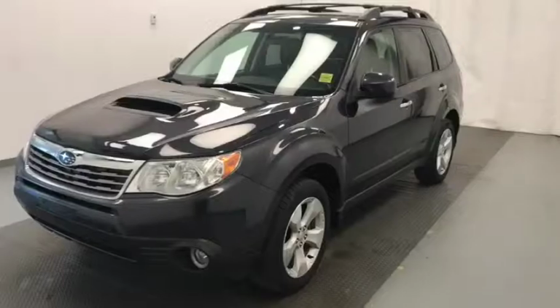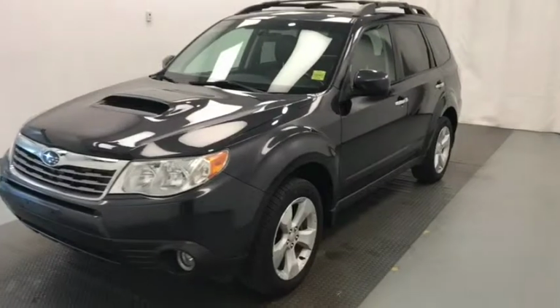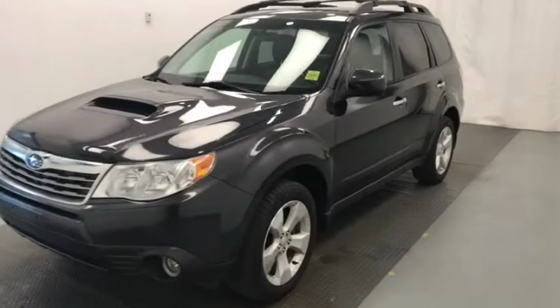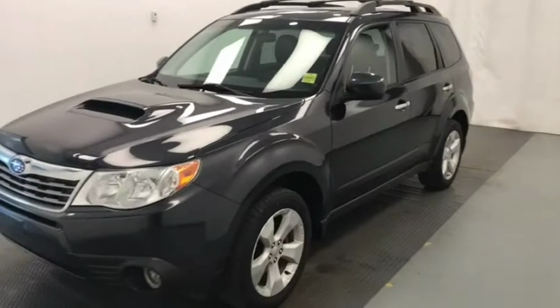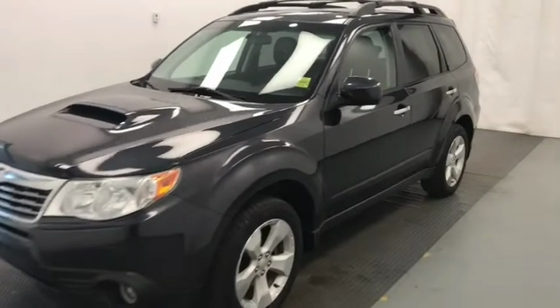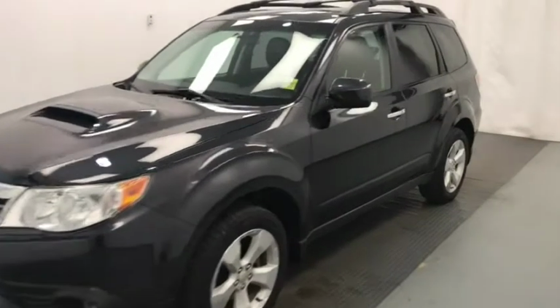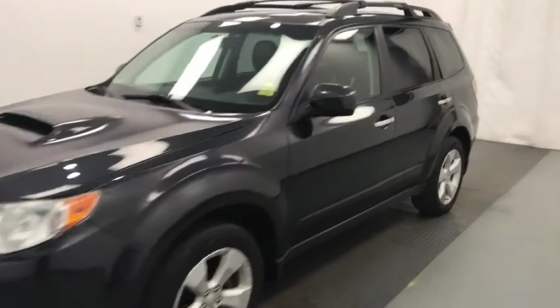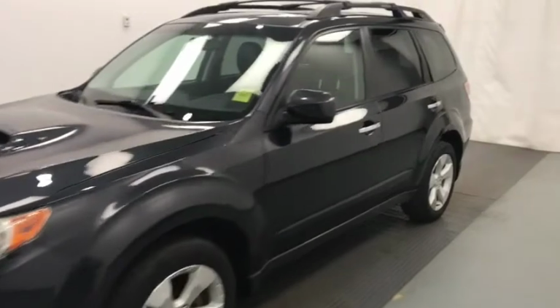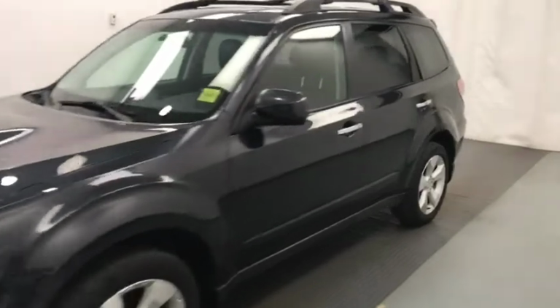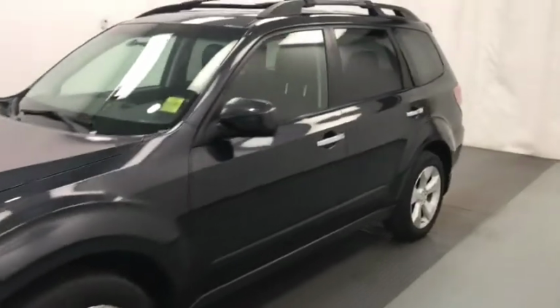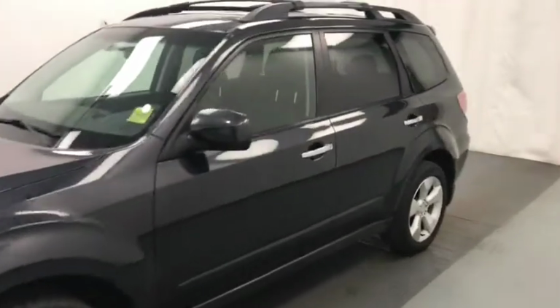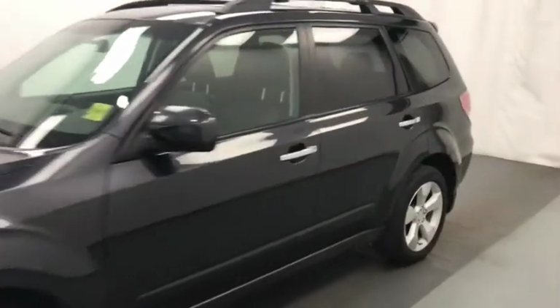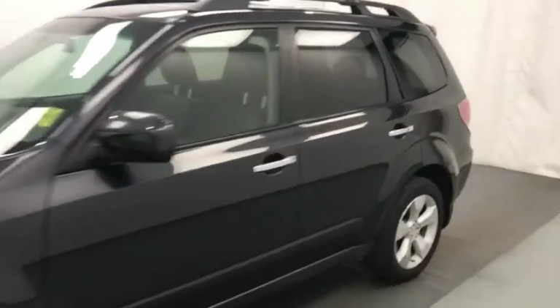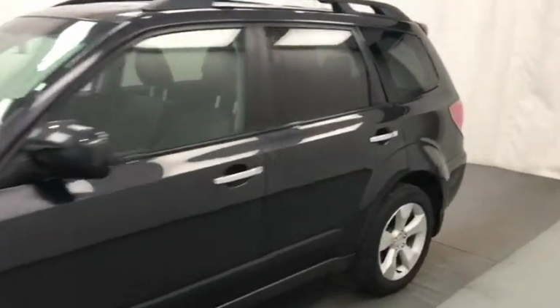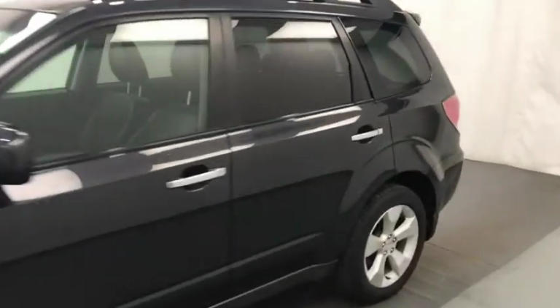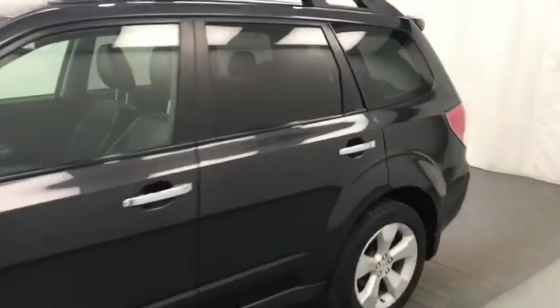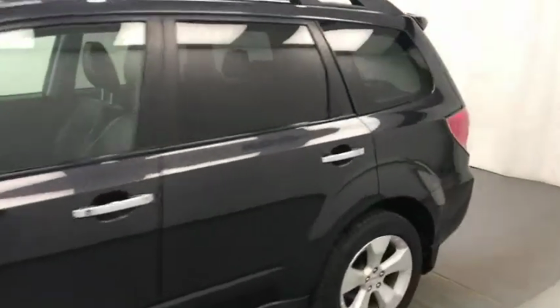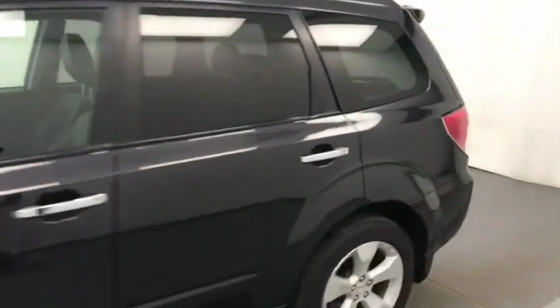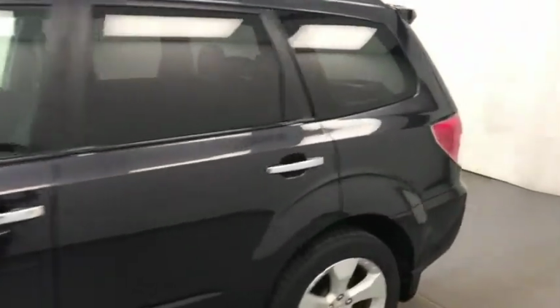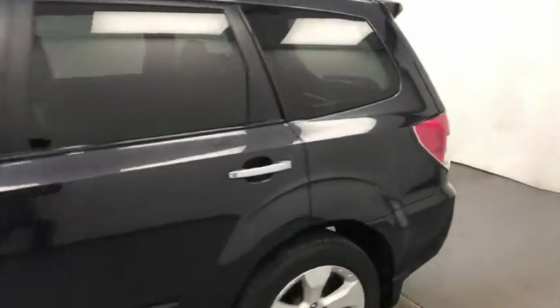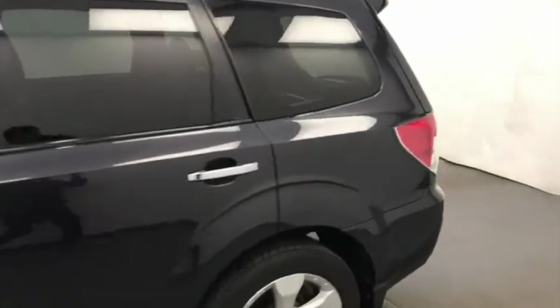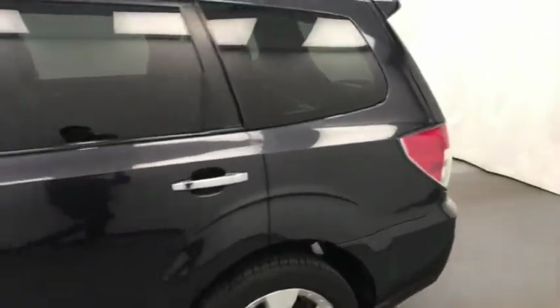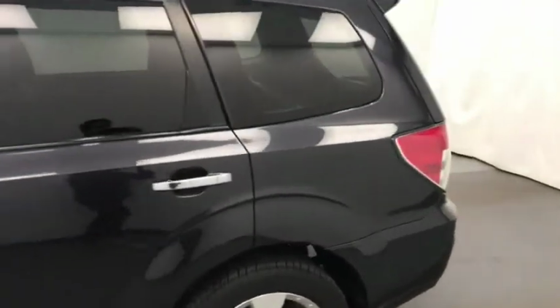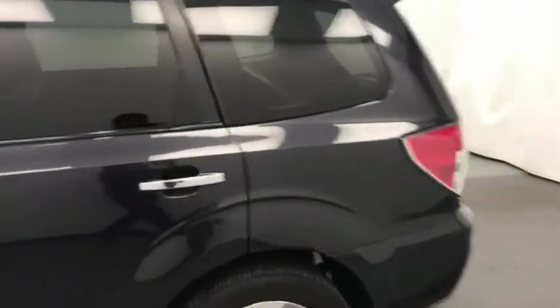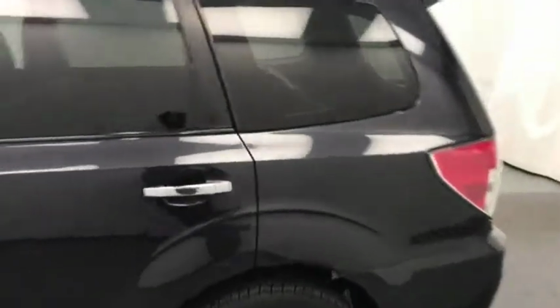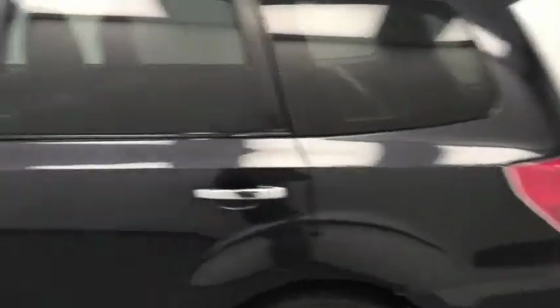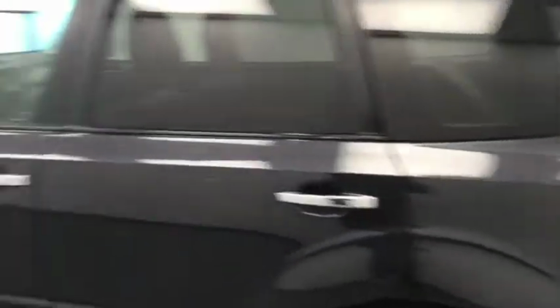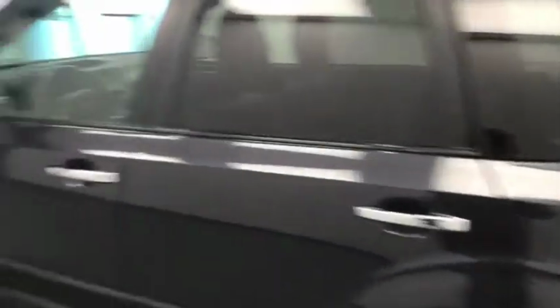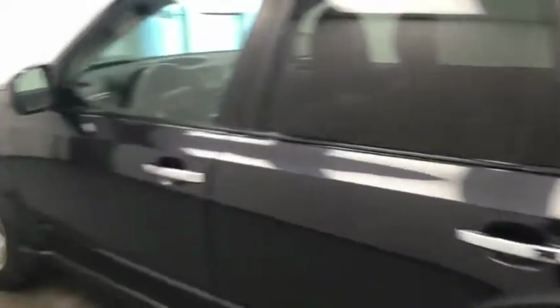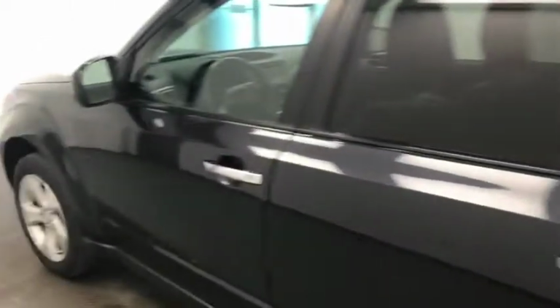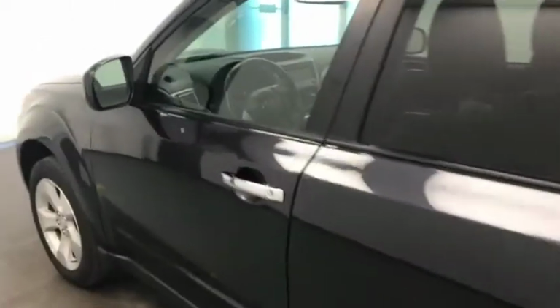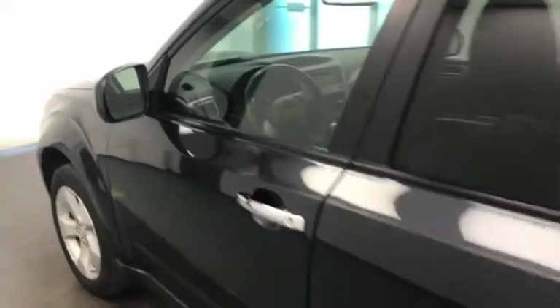Today we're viewing stock number 94955 on a 2010 Subaru Forester and our exterior color is gray.